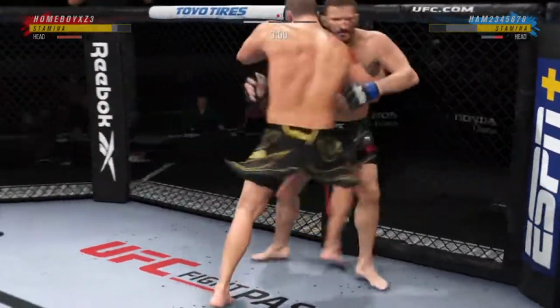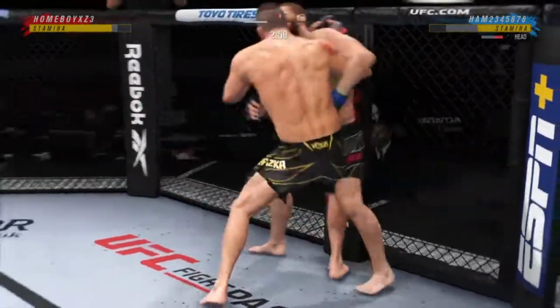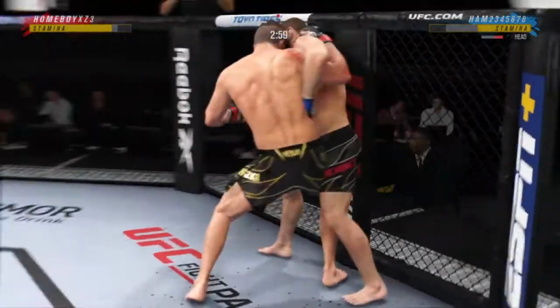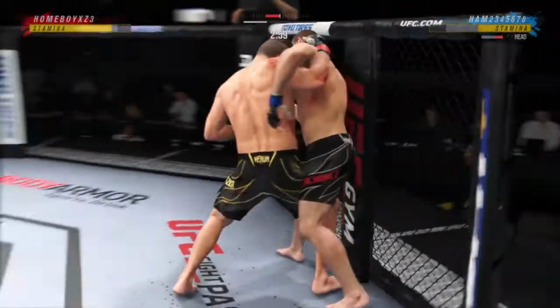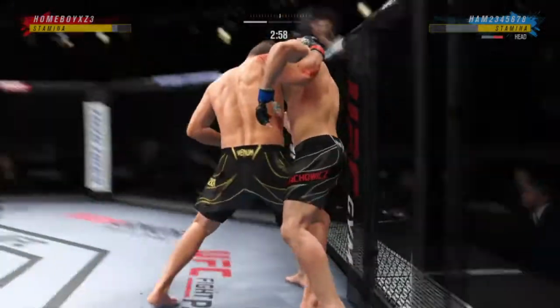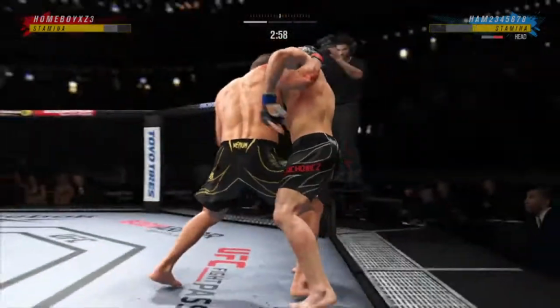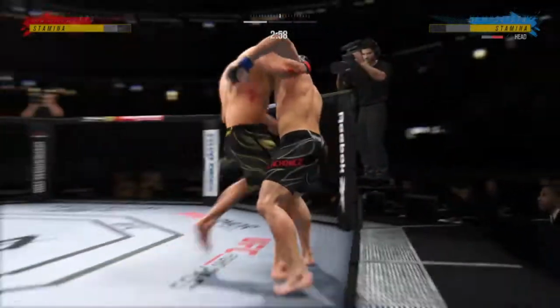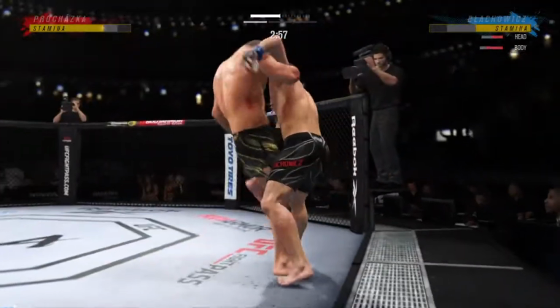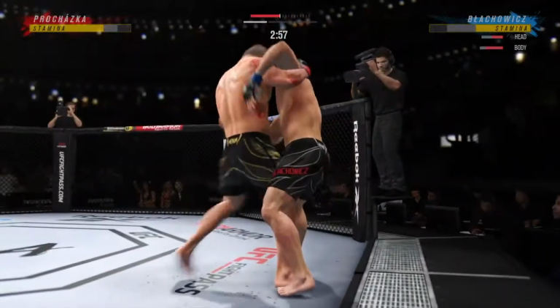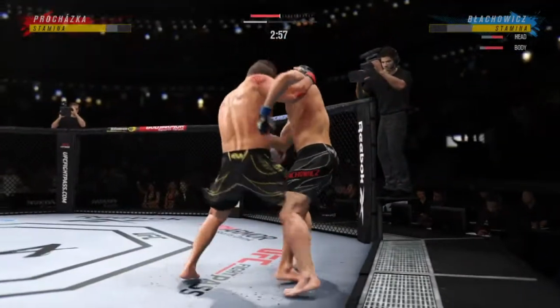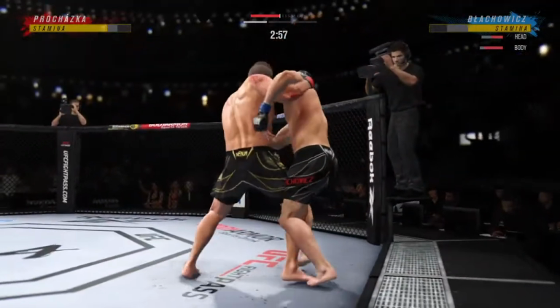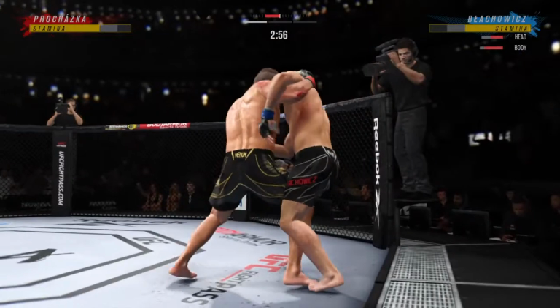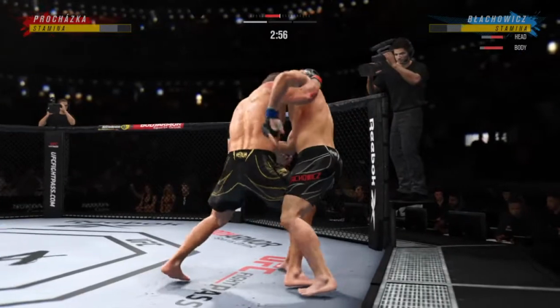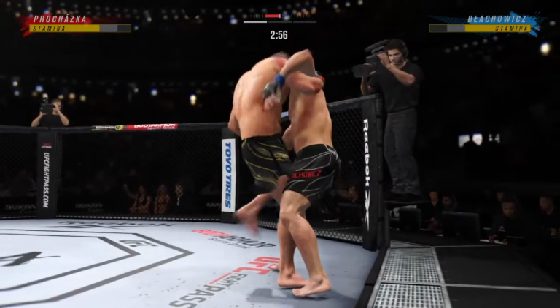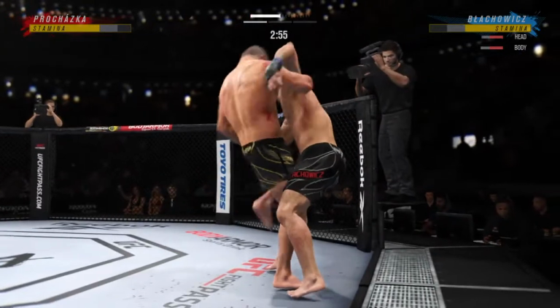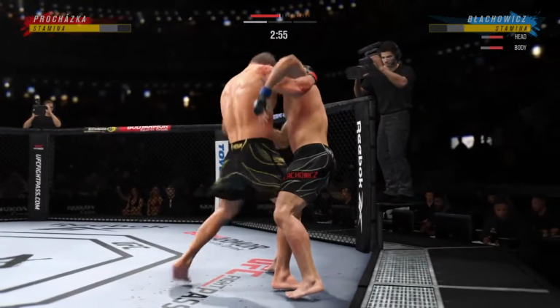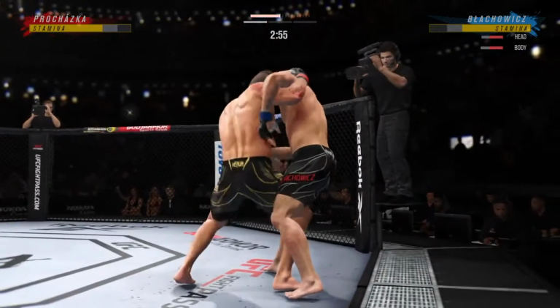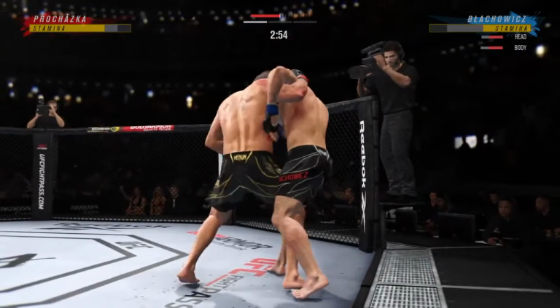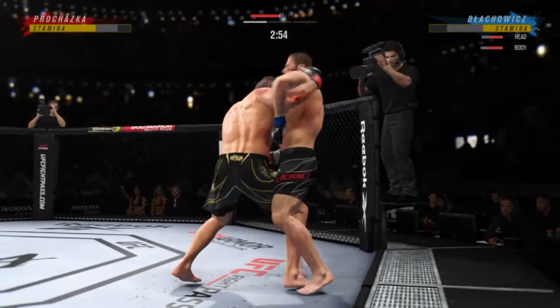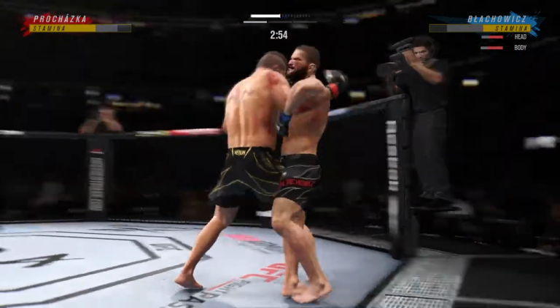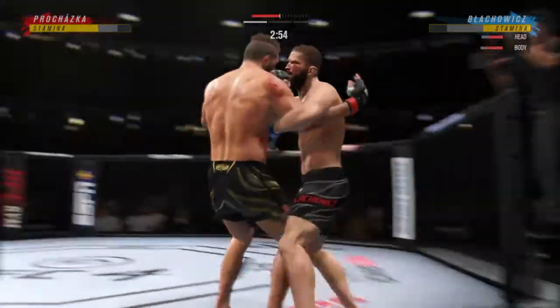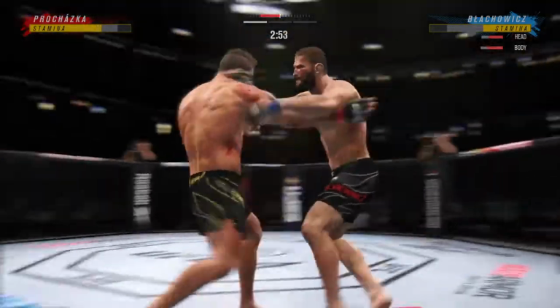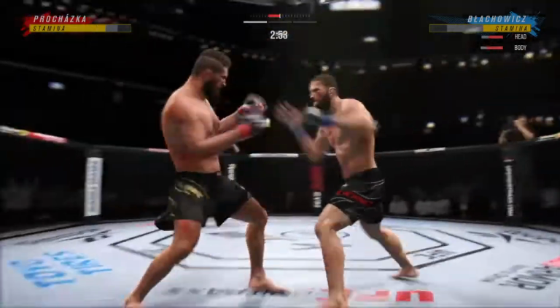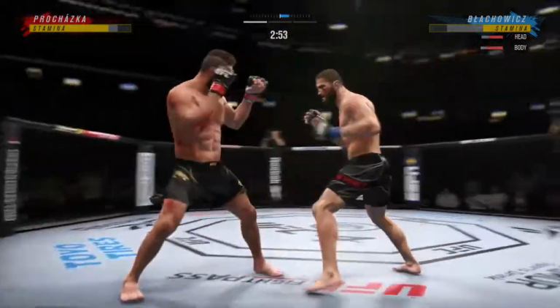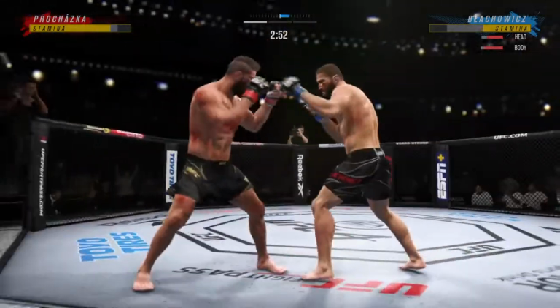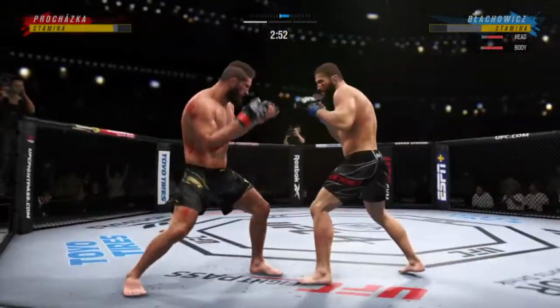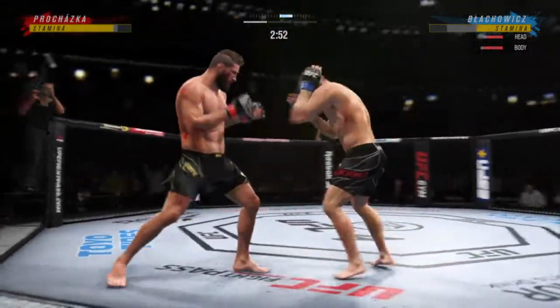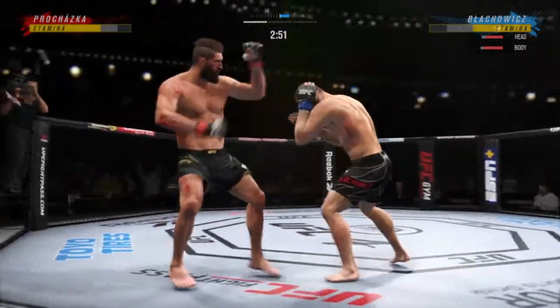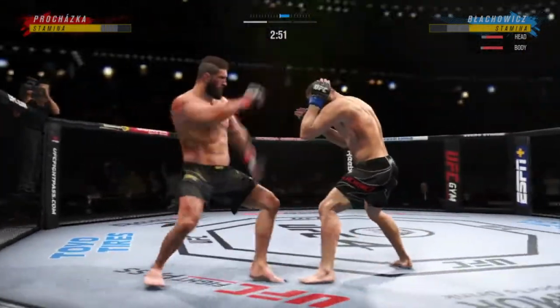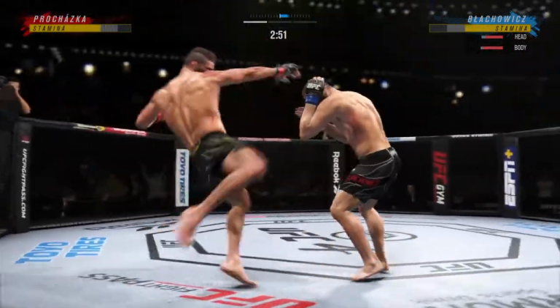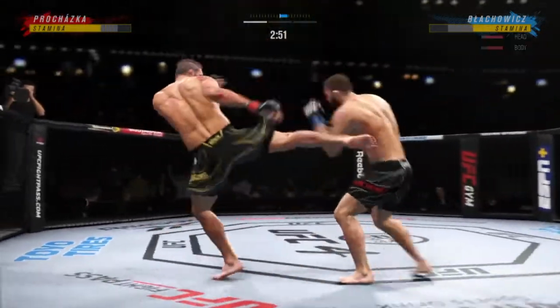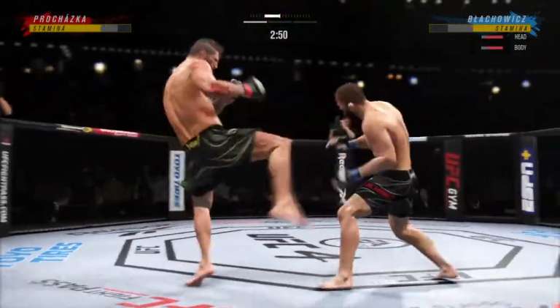Jovovich getting absolutely worked from the top here, on the wrong end of nearly all of these ground and pound strokes.